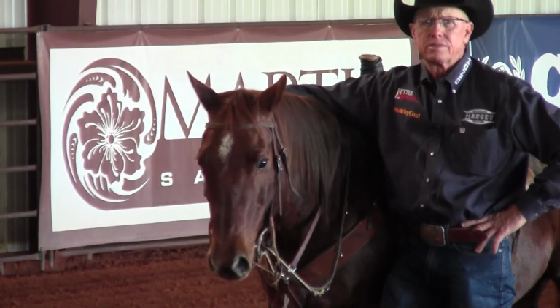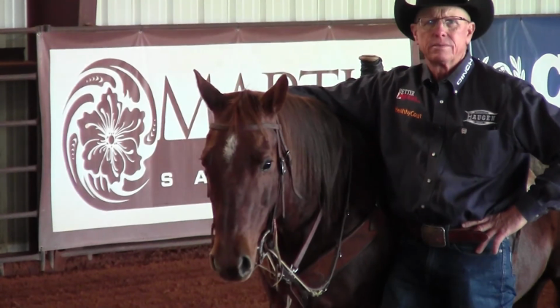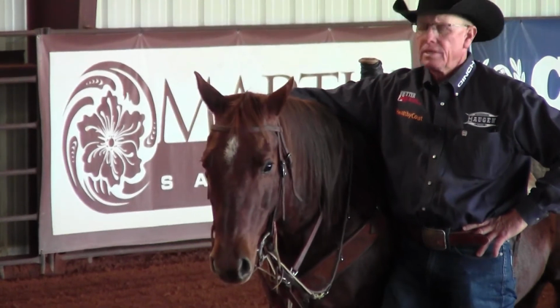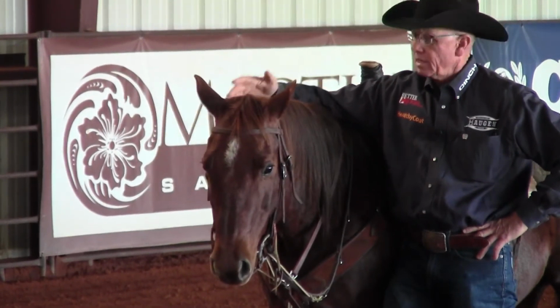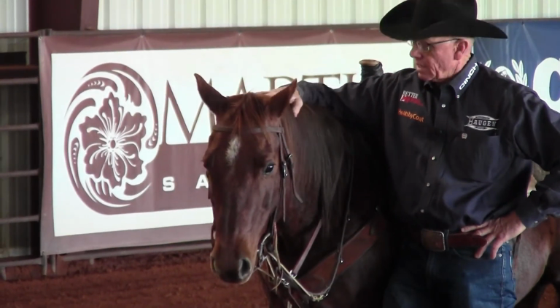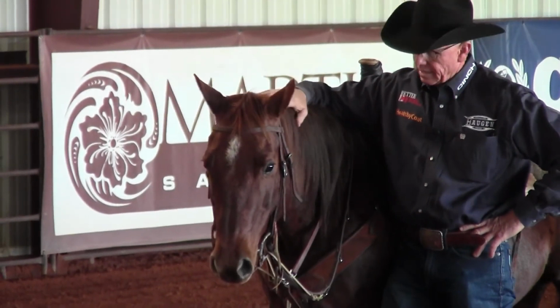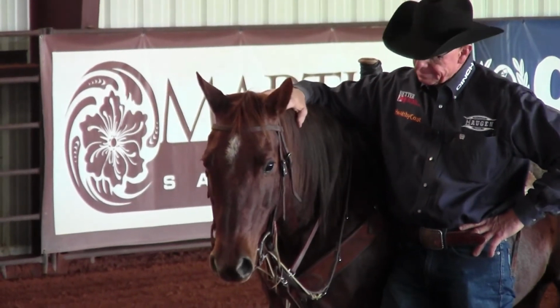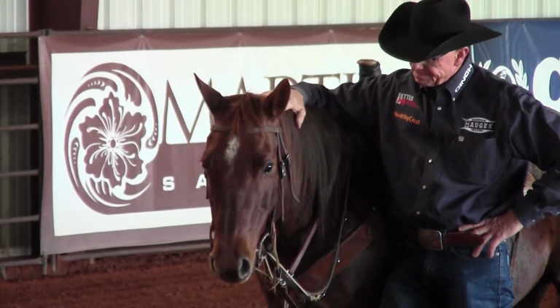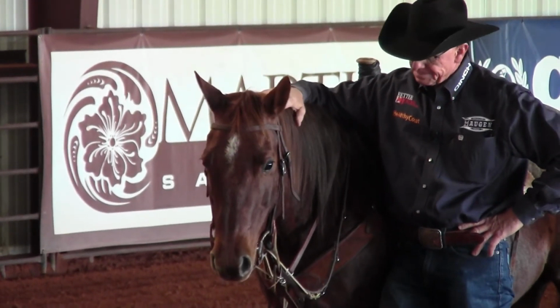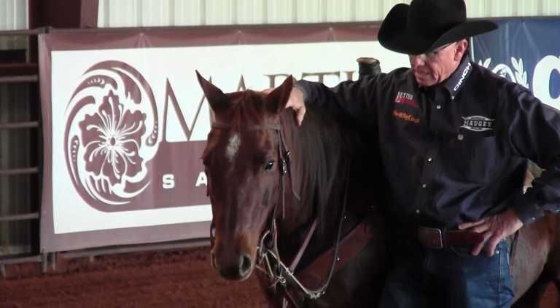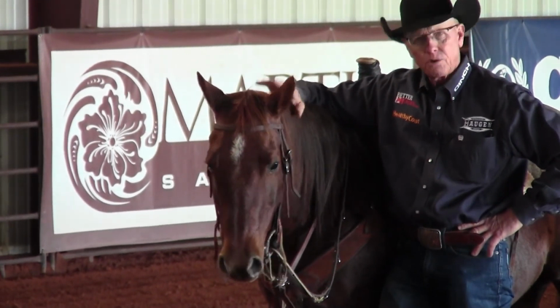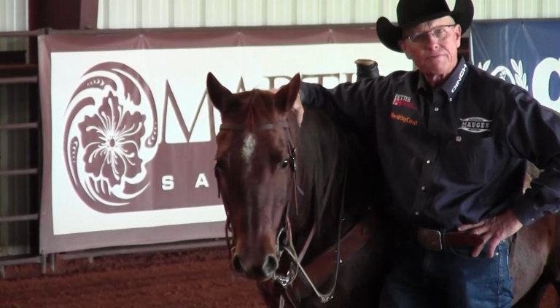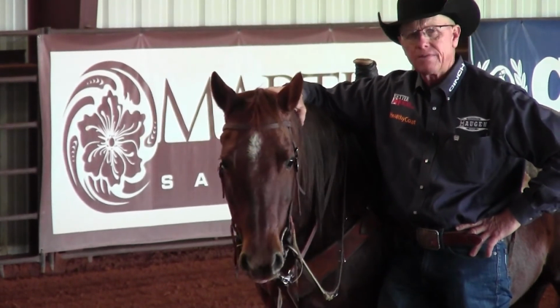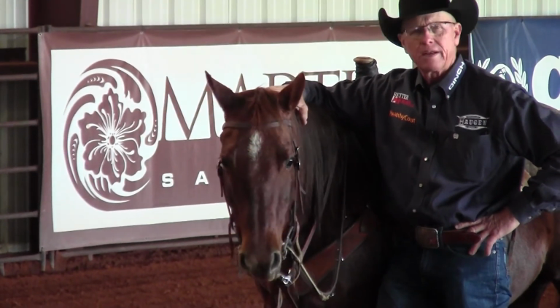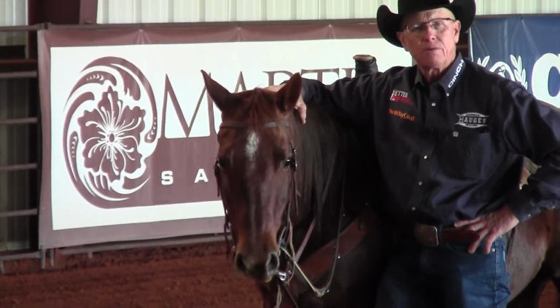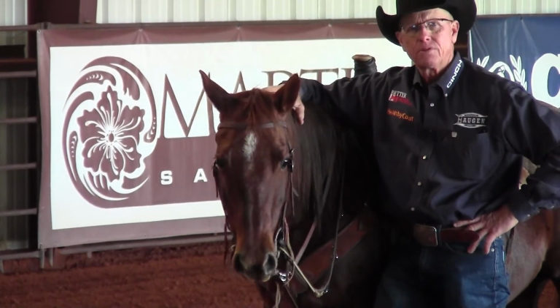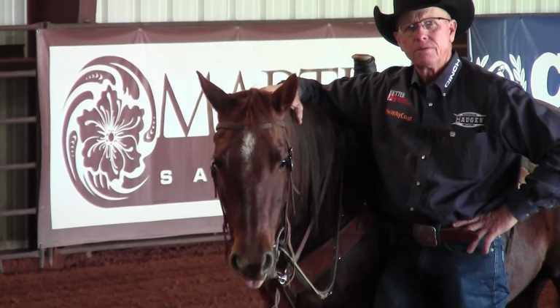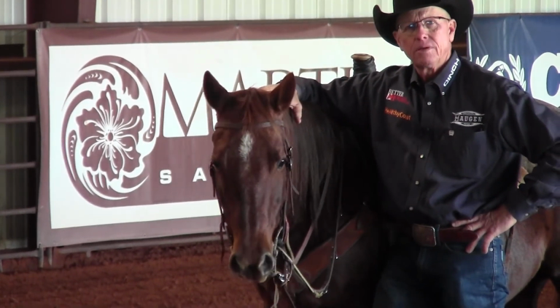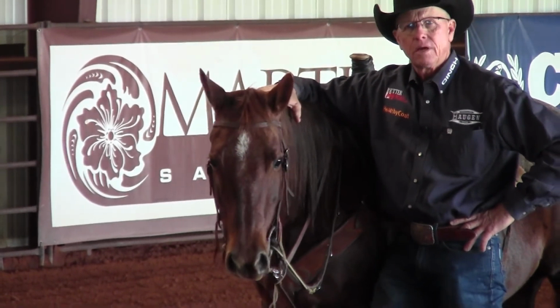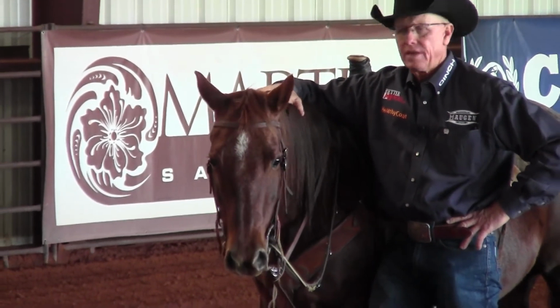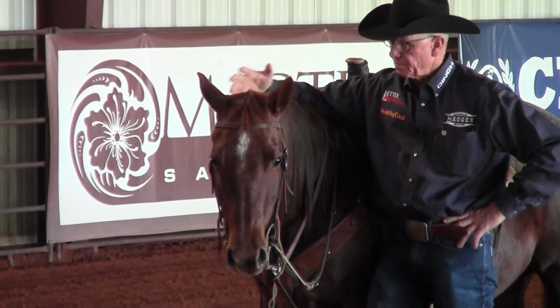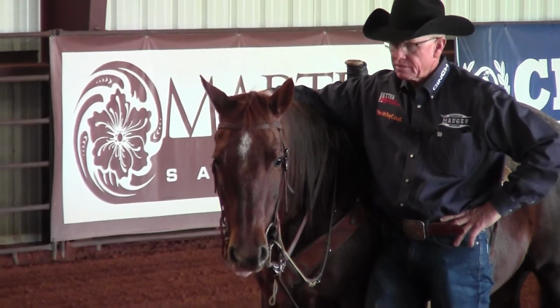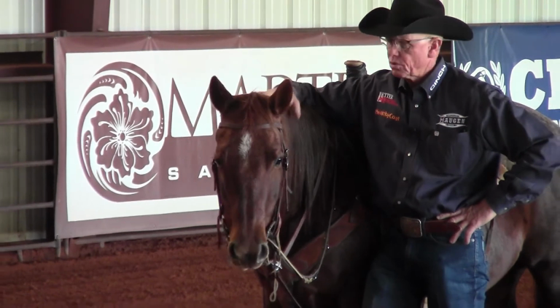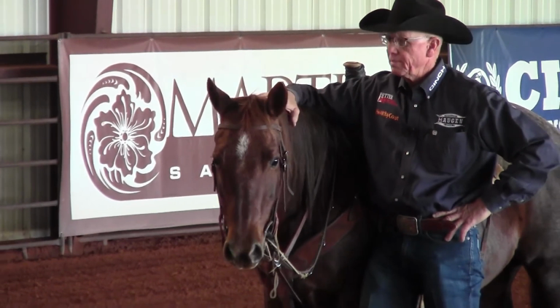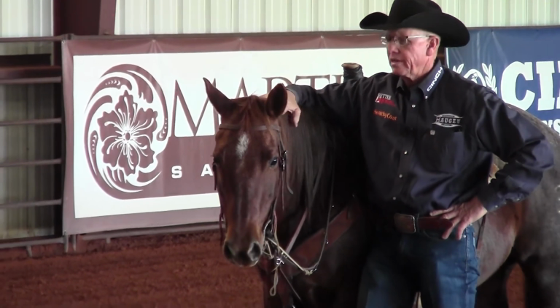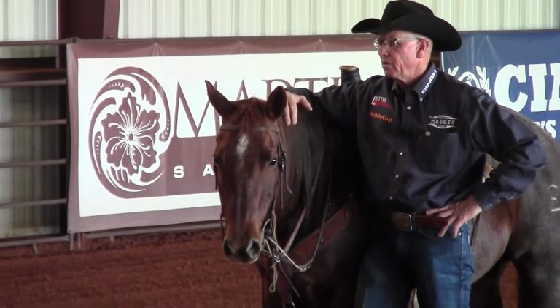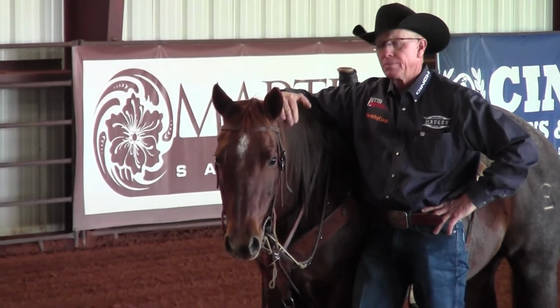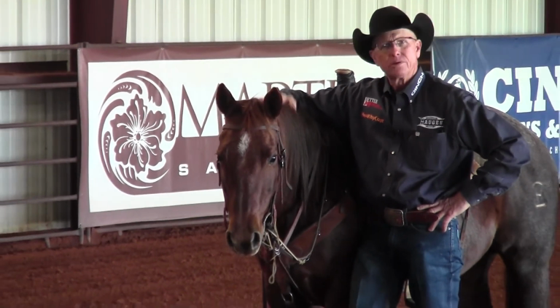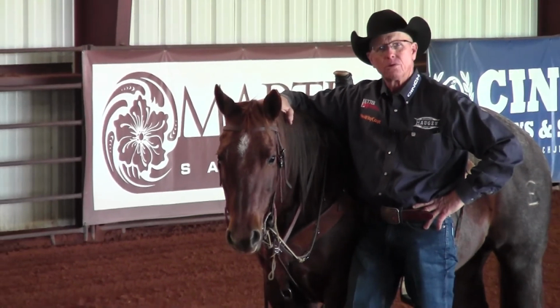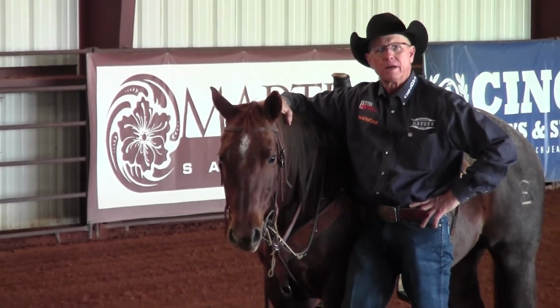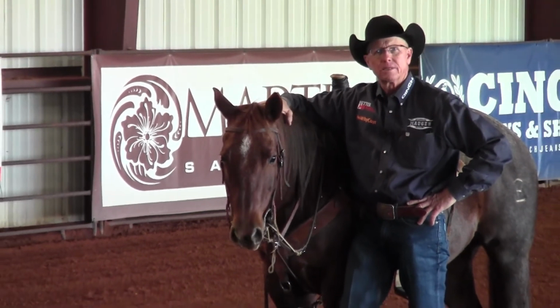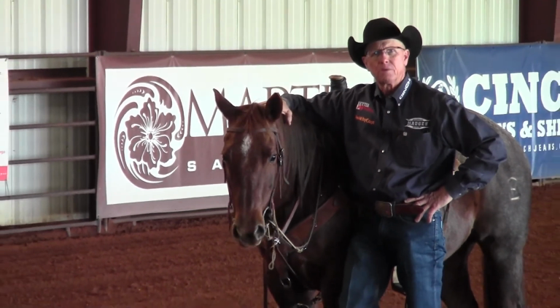It's a great piece of equipment that can help any discipline of horse. I hope you find that helpful — it's a piece of equipment you can put in your toolbox and help you accomplish what you need in your training program.